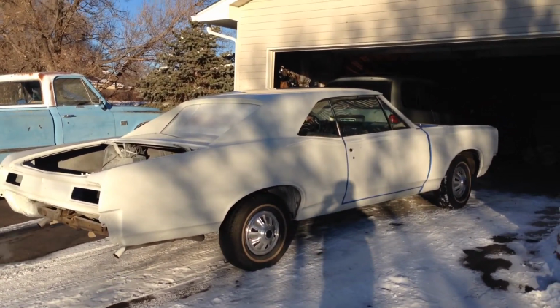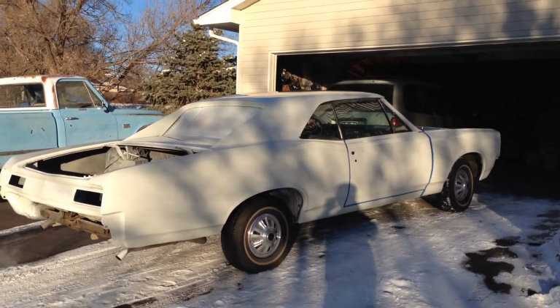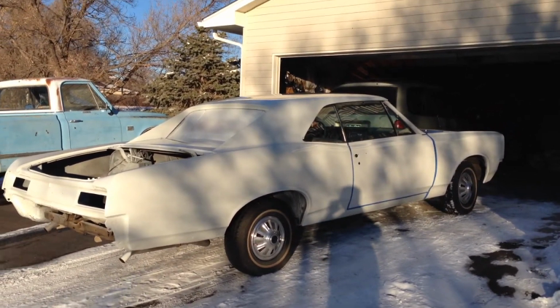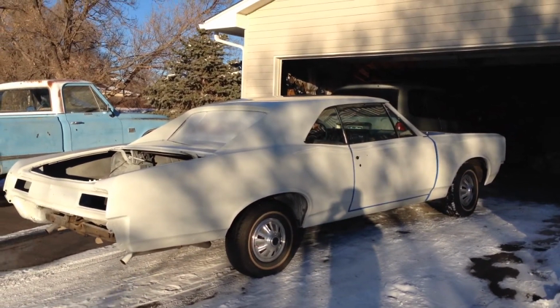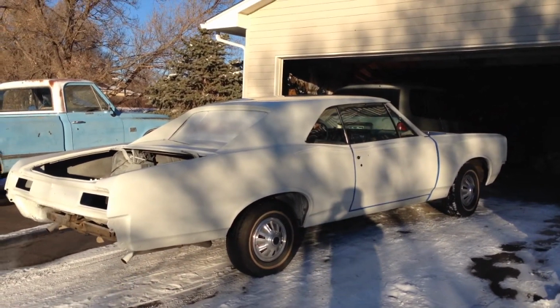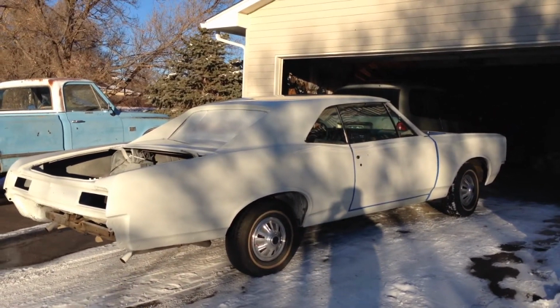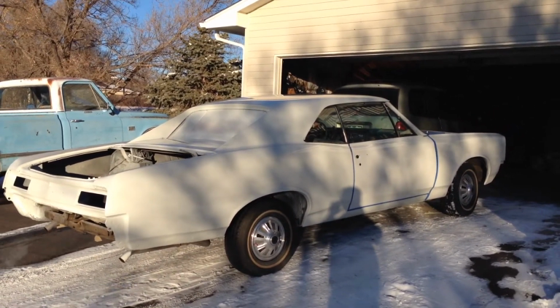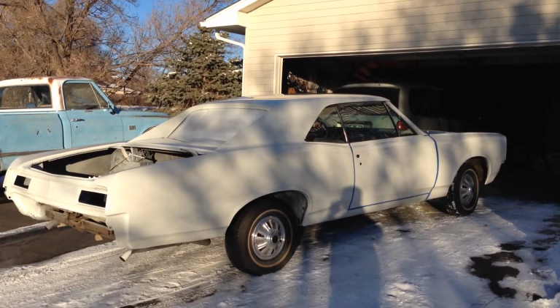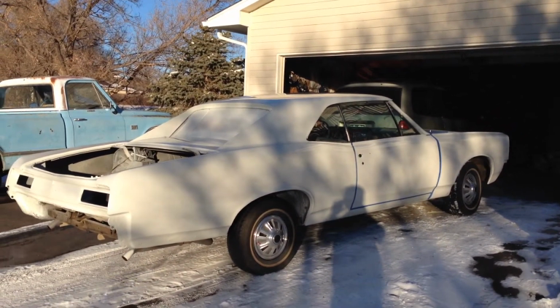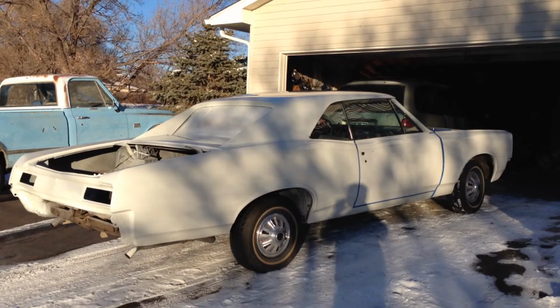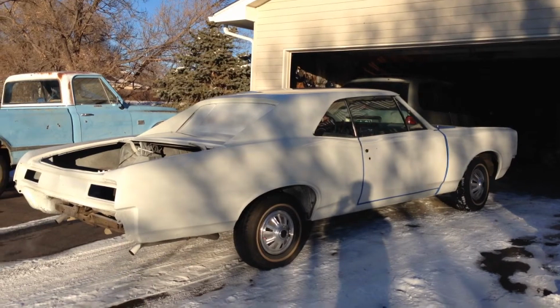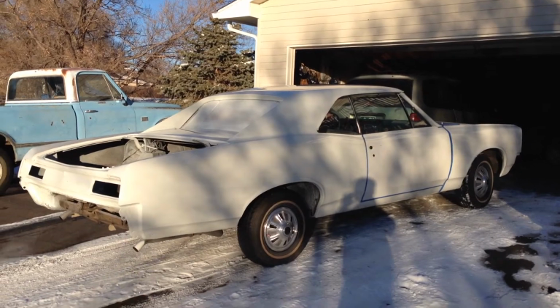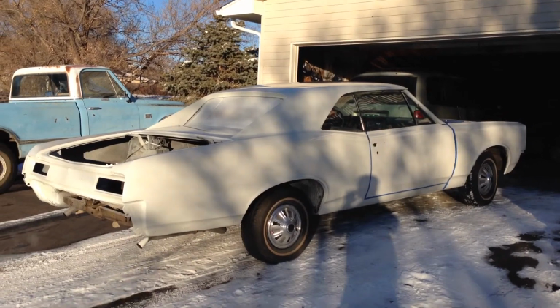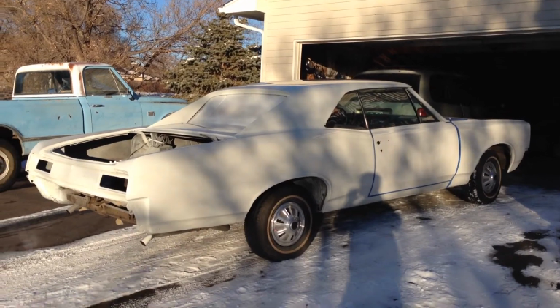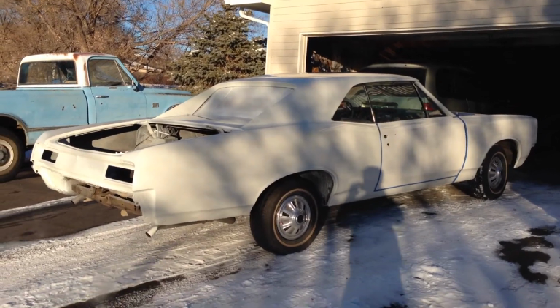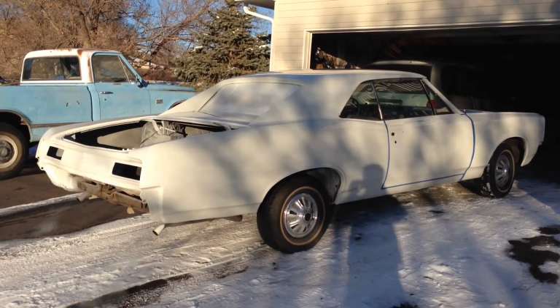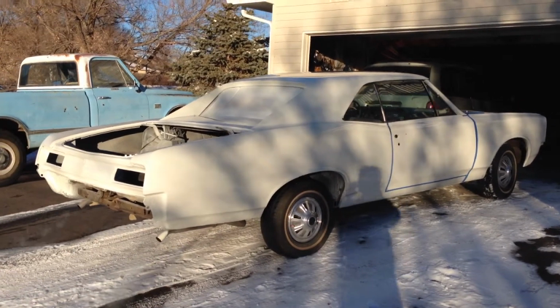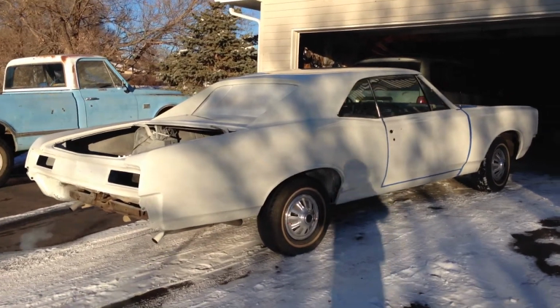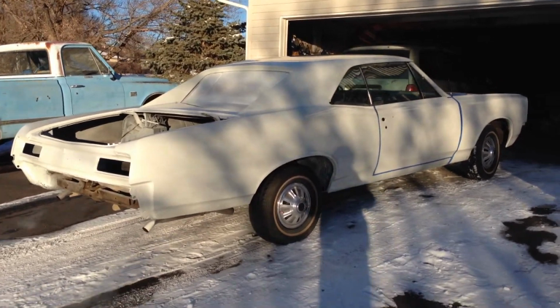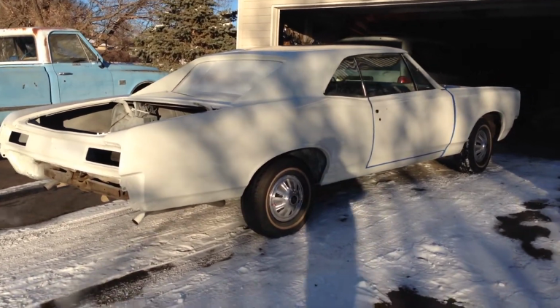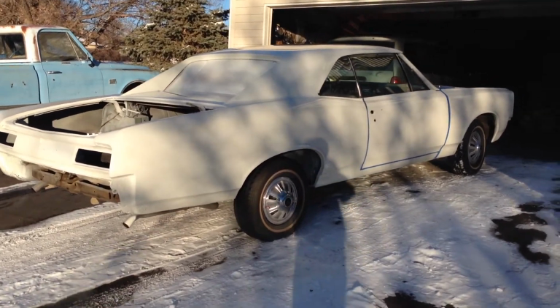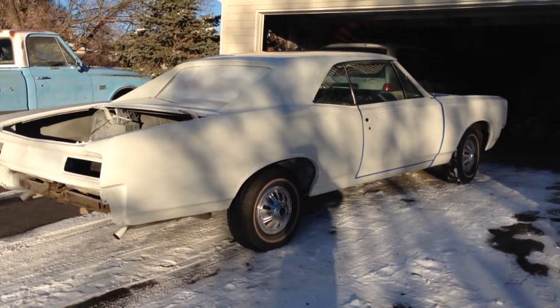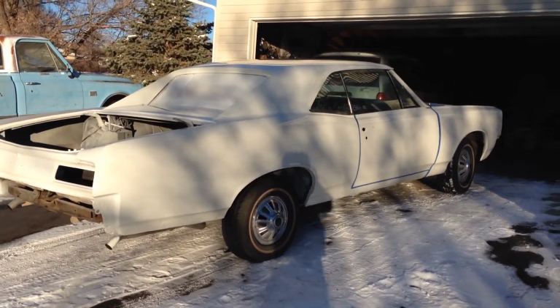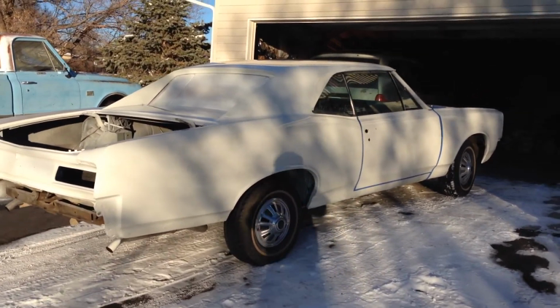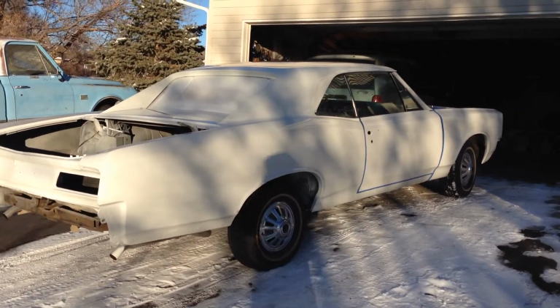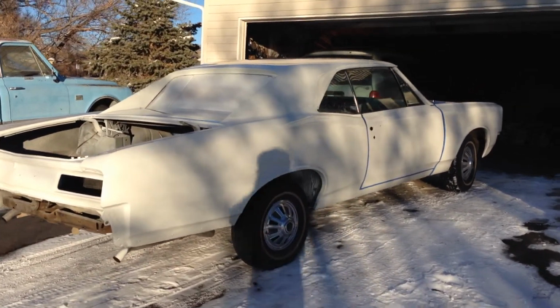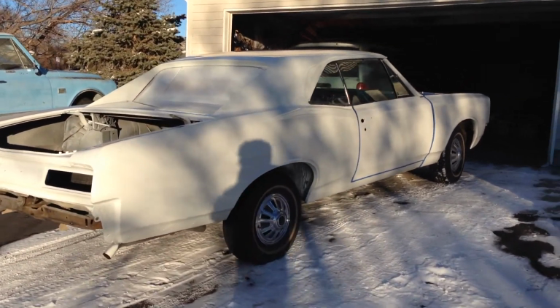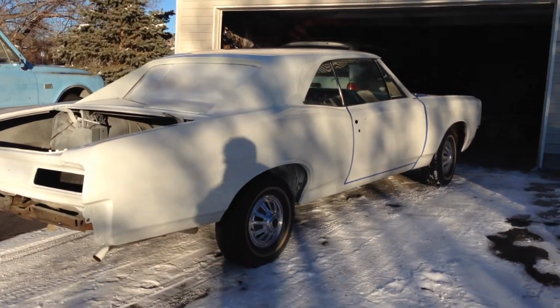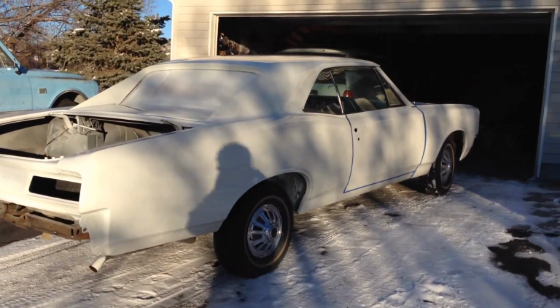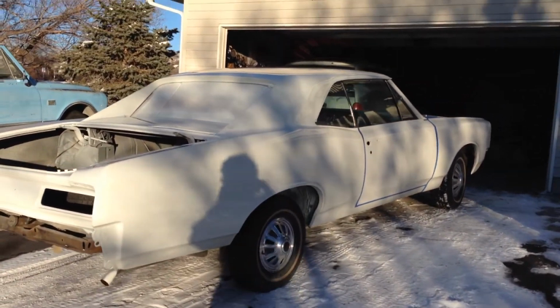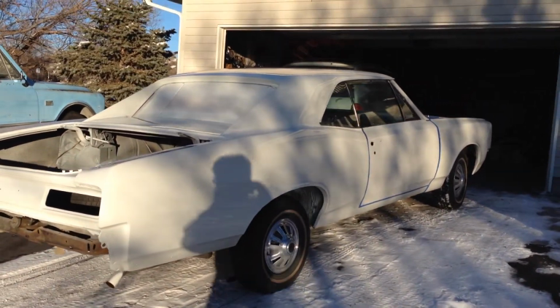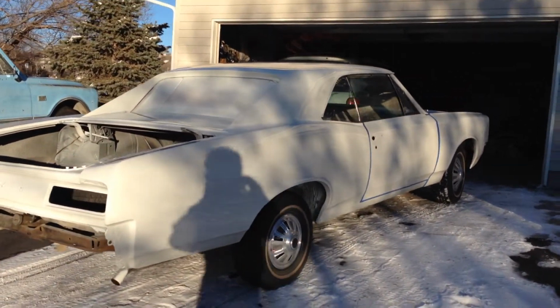Looking good. Poor old girl, get warmed up here.